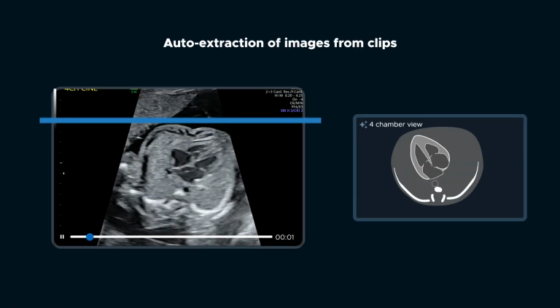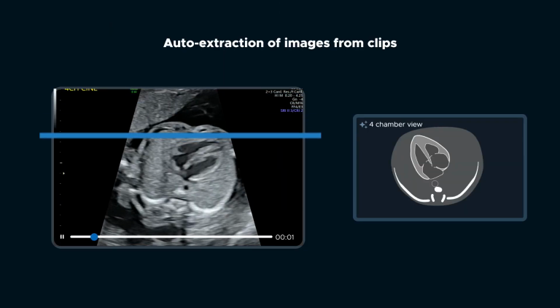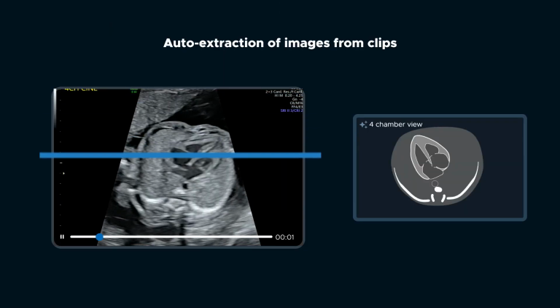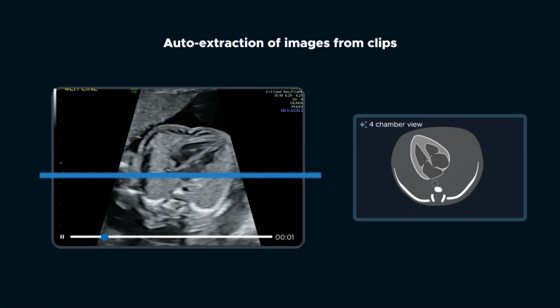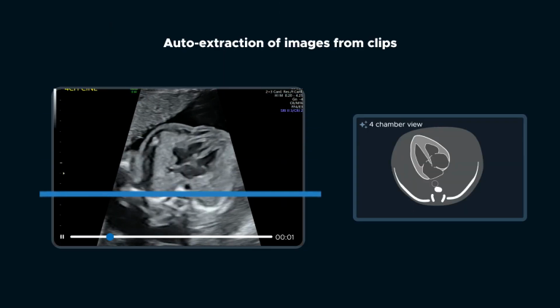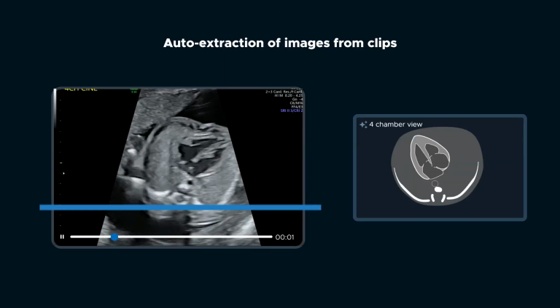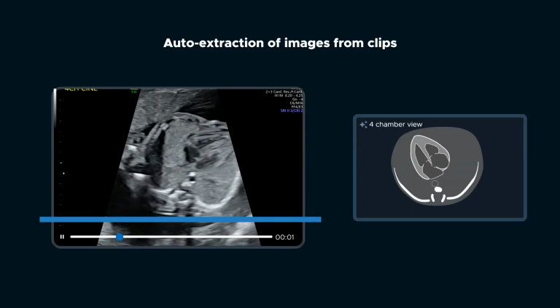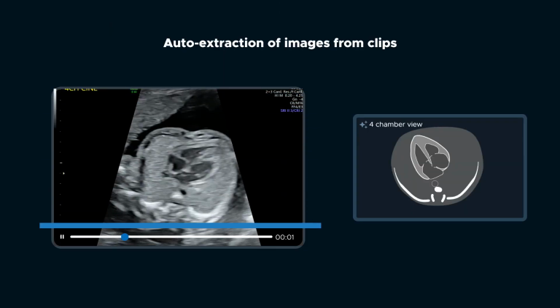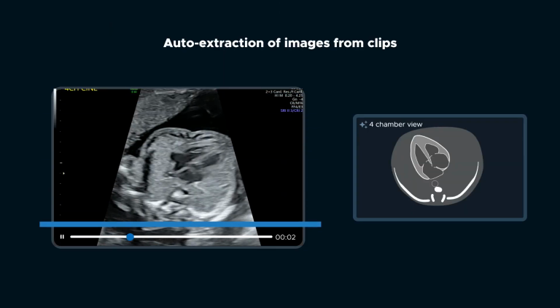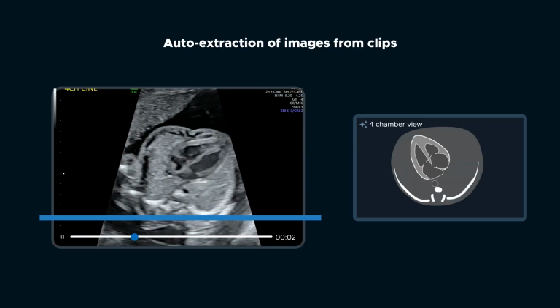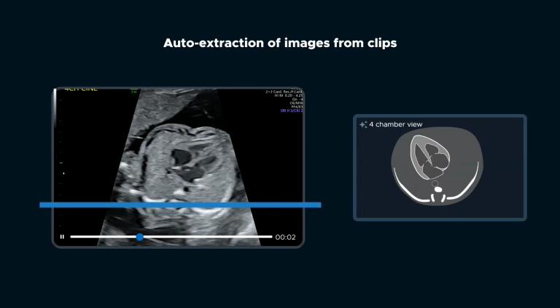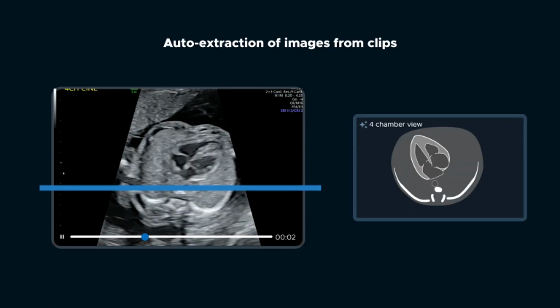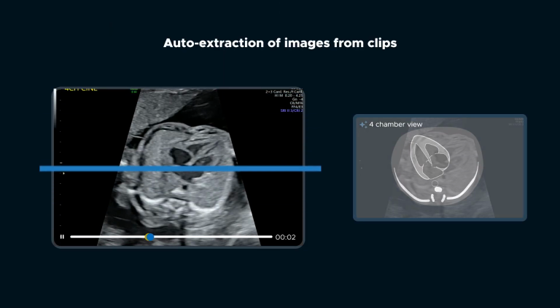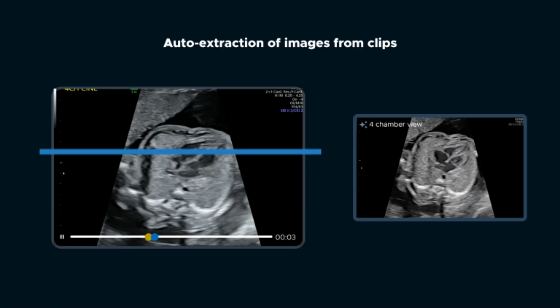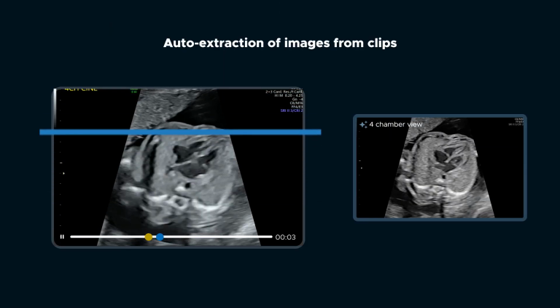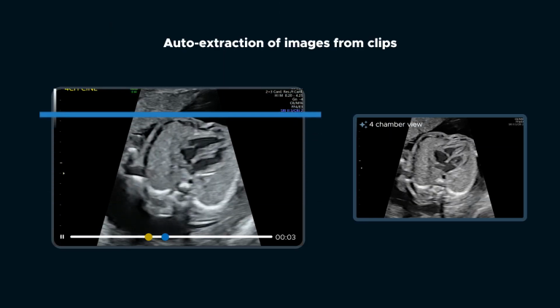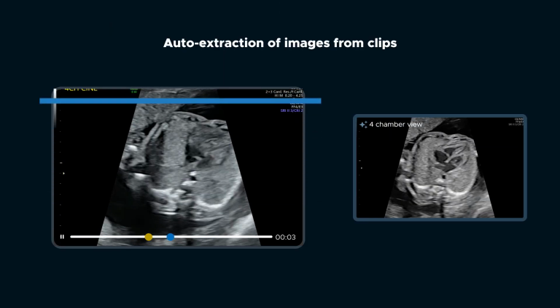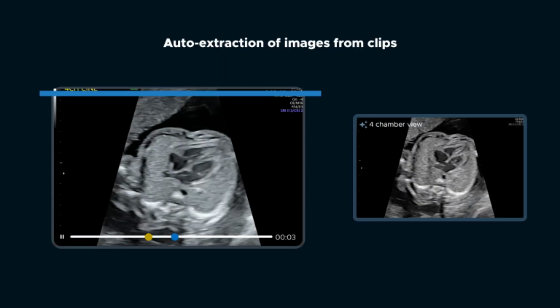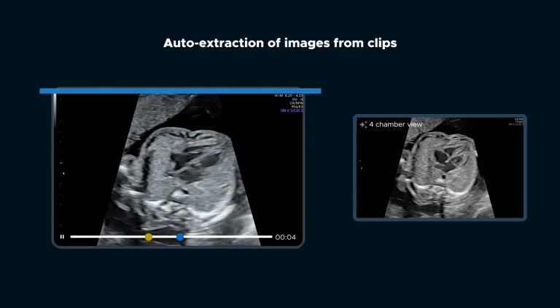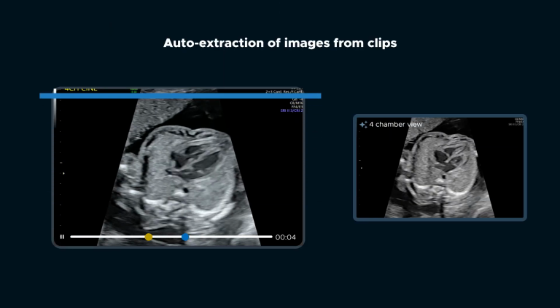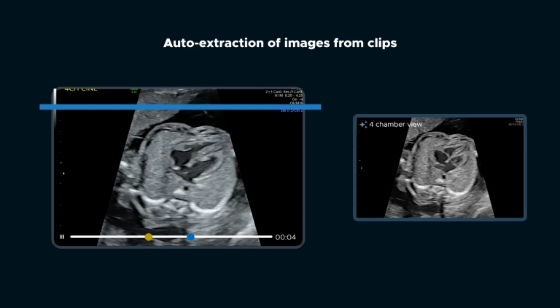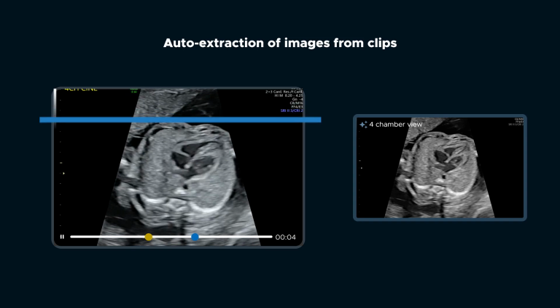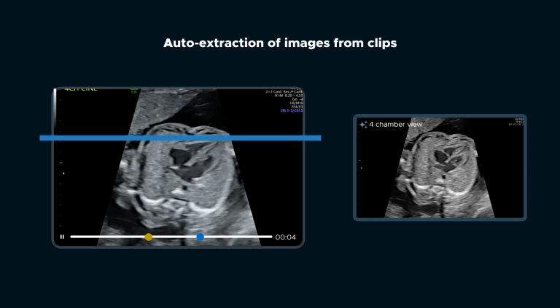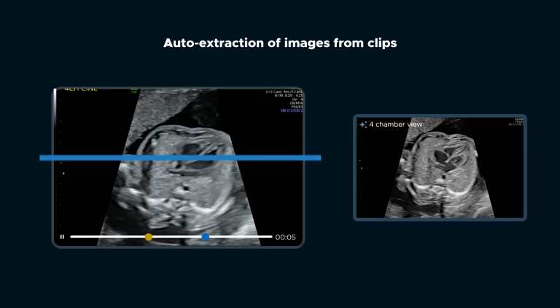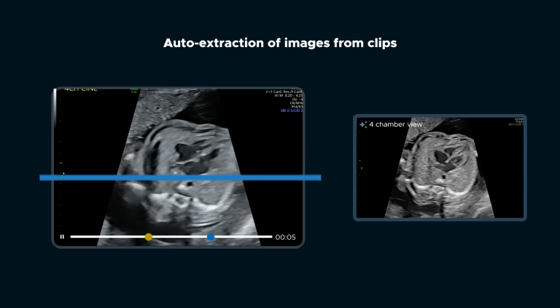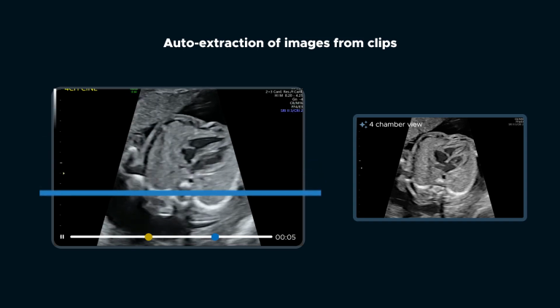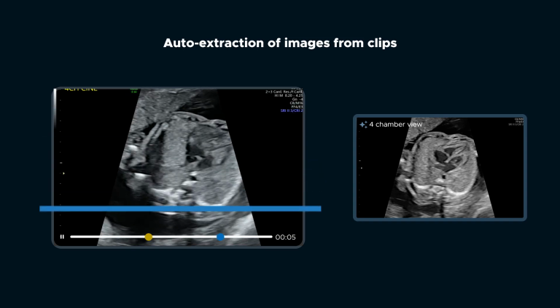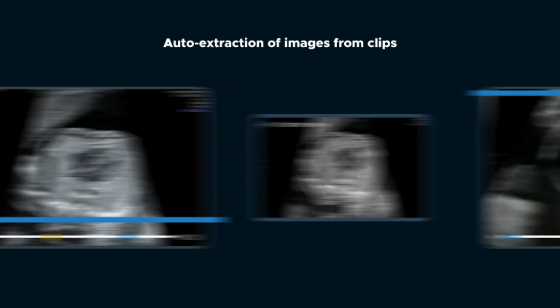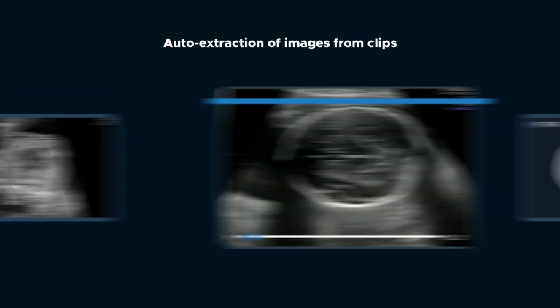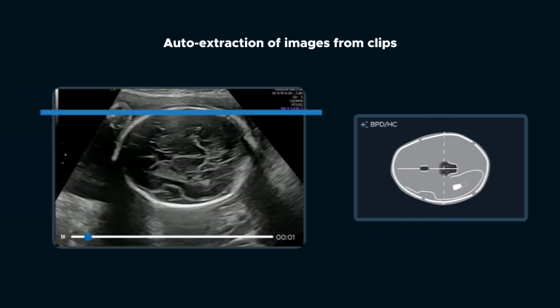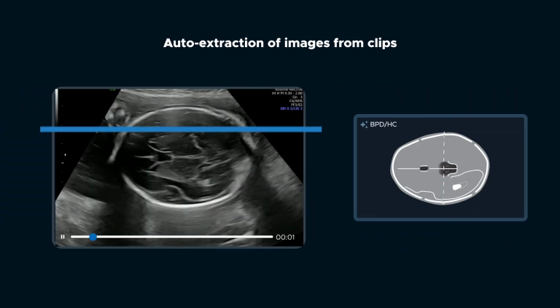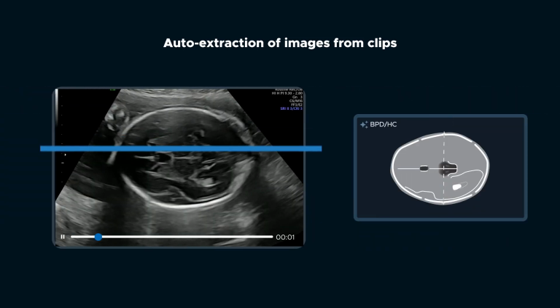Difficult images? Don't worry, Sonio helps you extracting the best ones from clips.